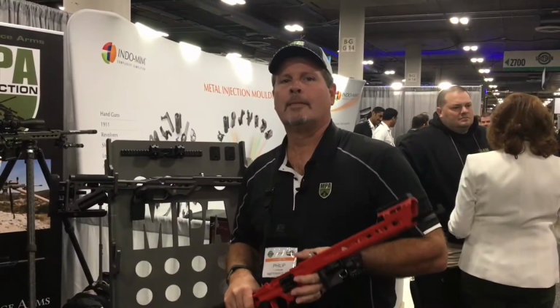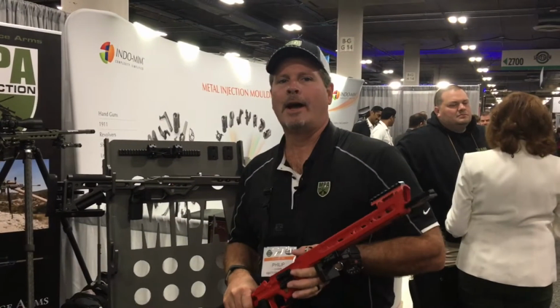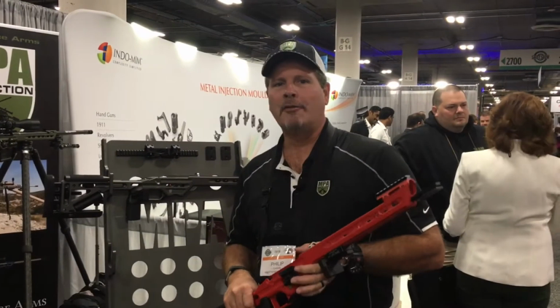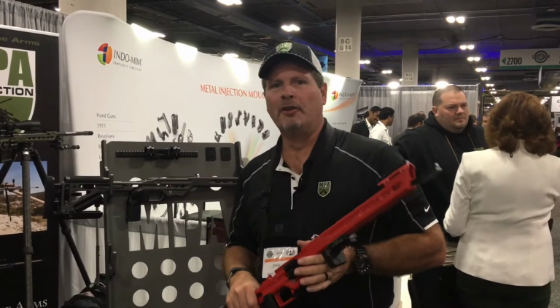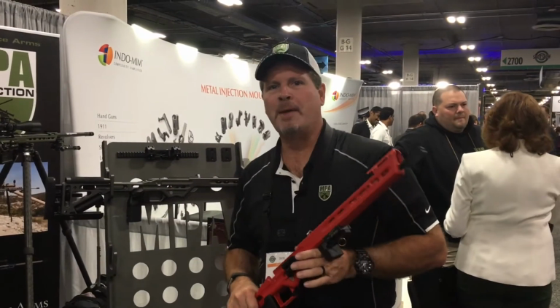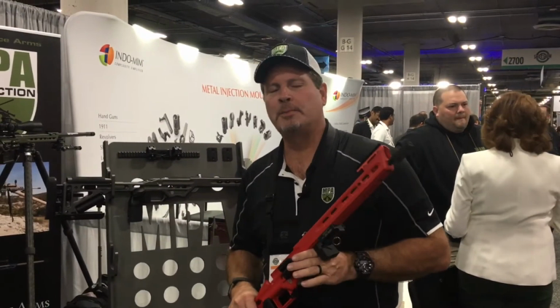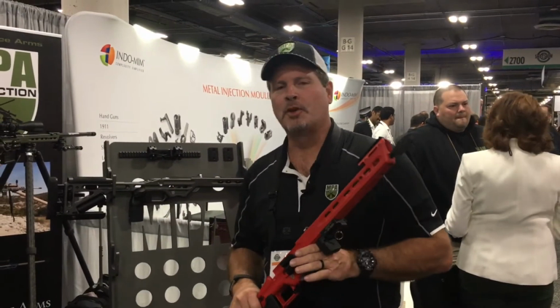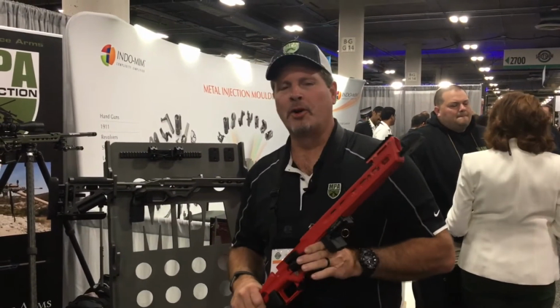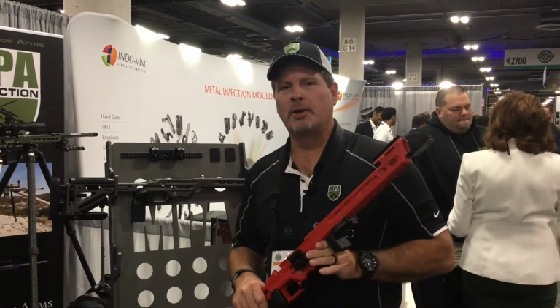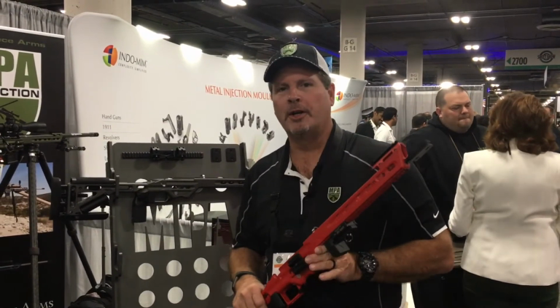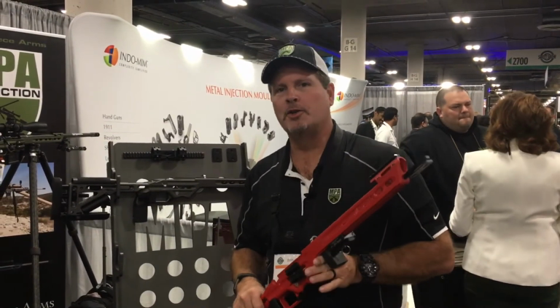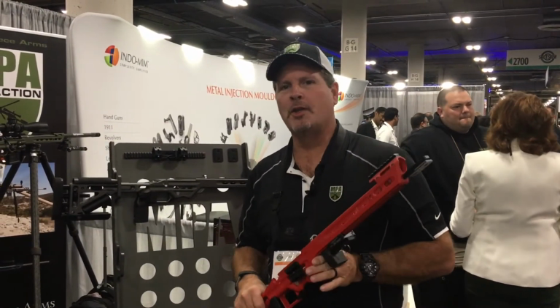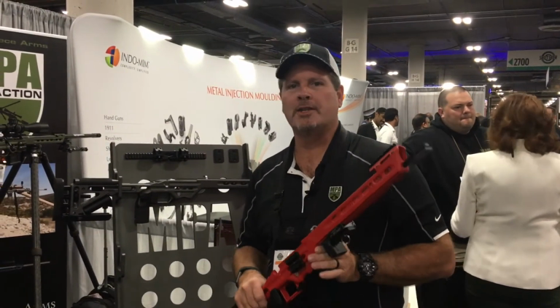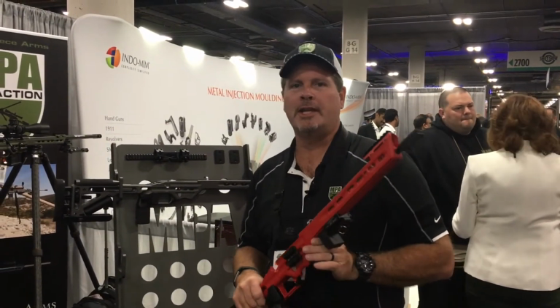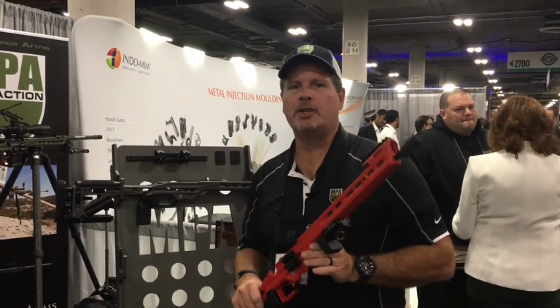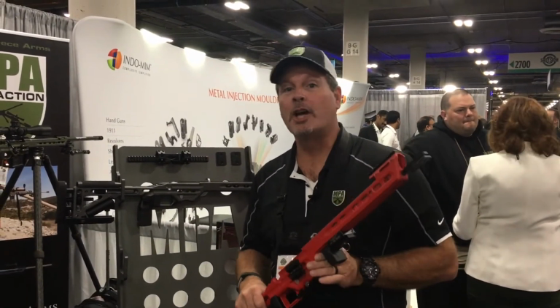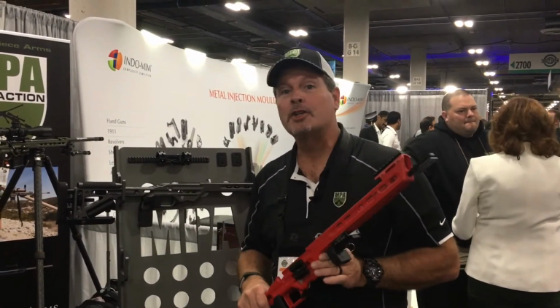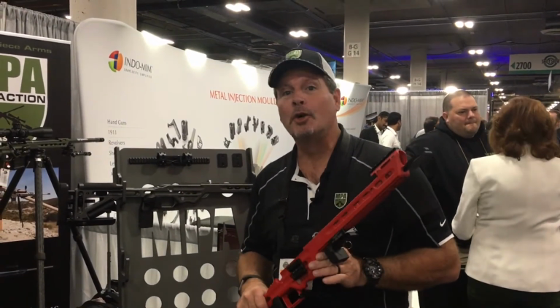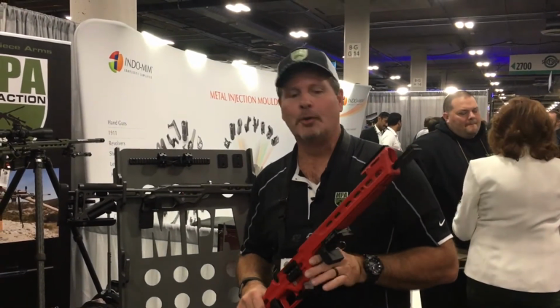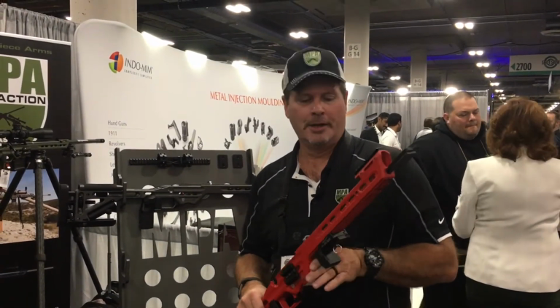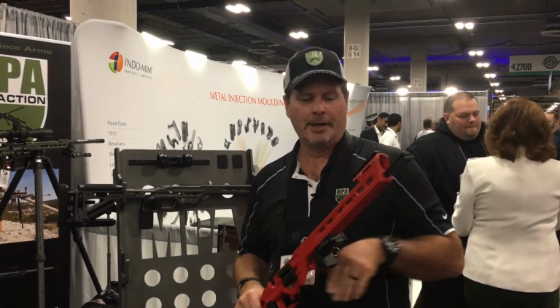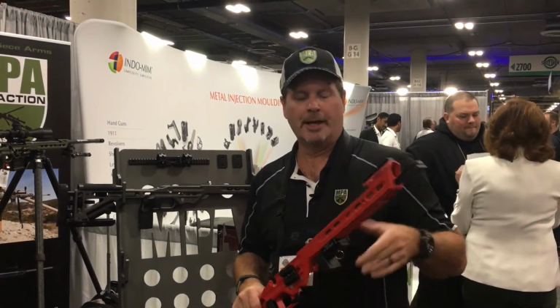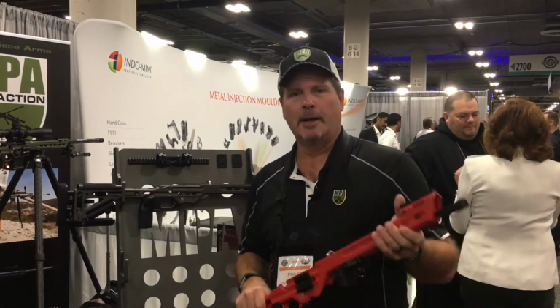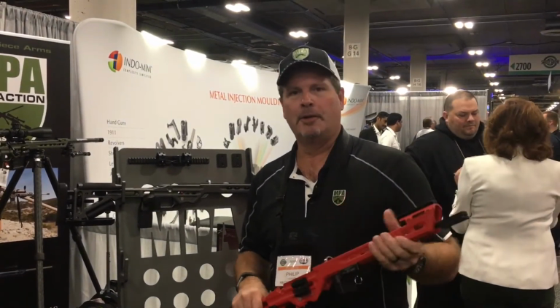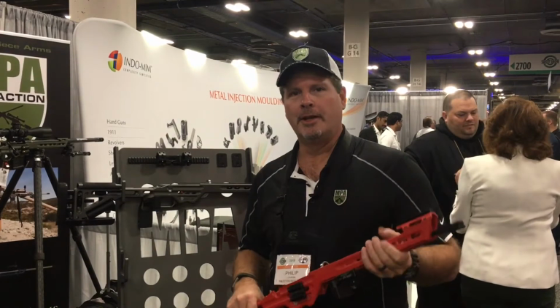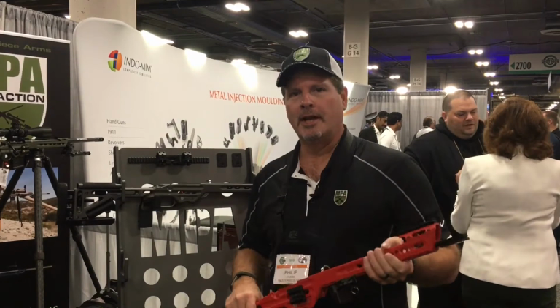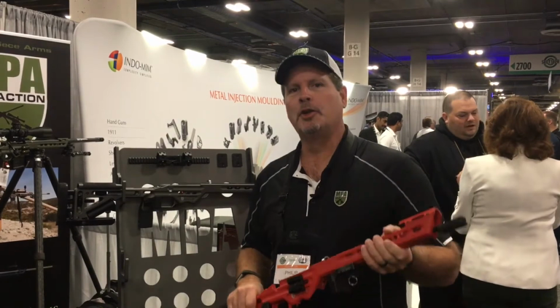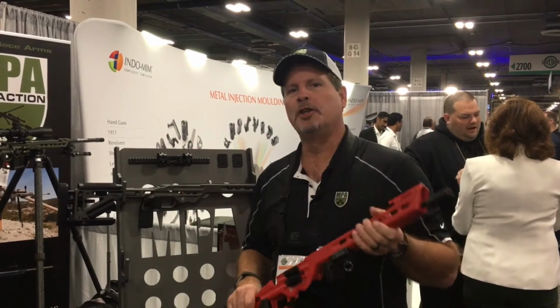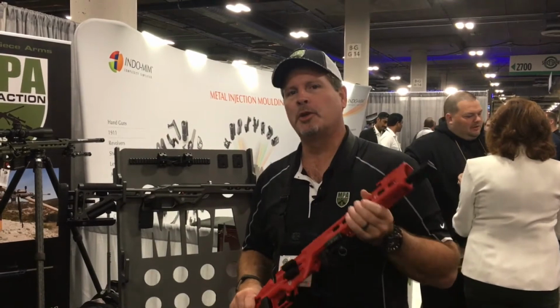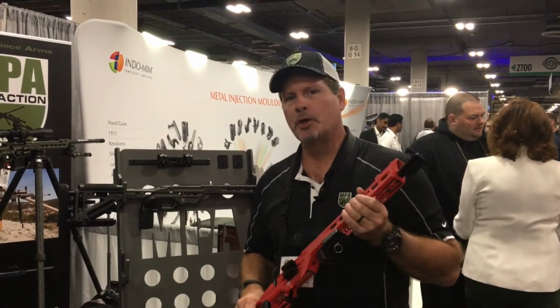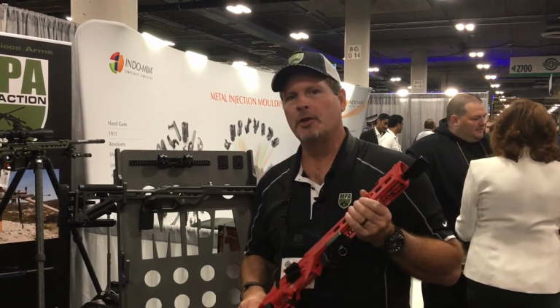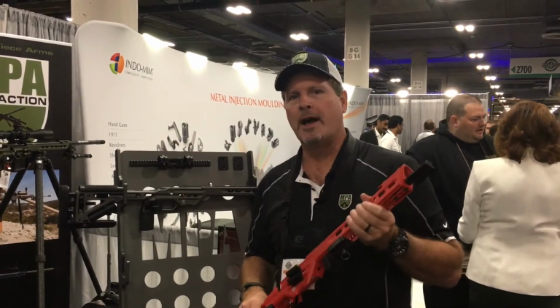Hi, Phil from MPA. We're here at the 2018 SHOT Show. We've got a couple of nice little things I want to show you about.